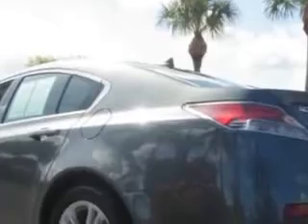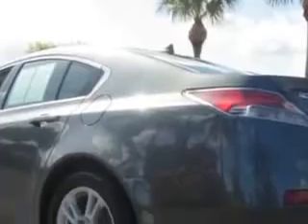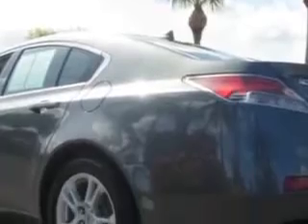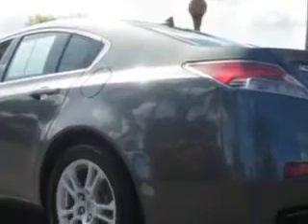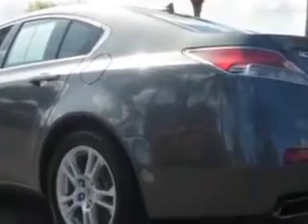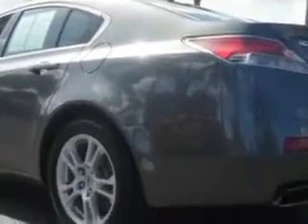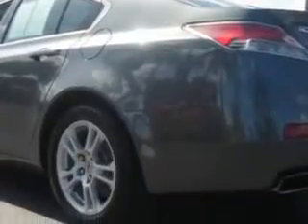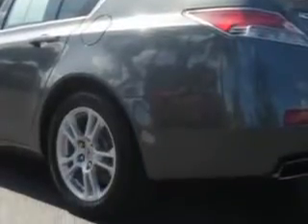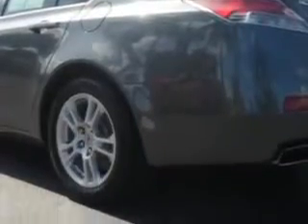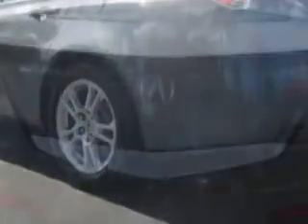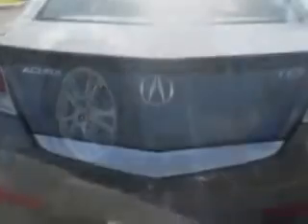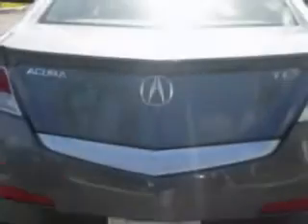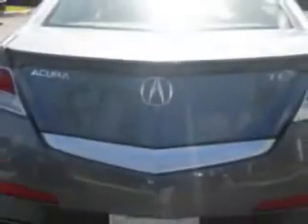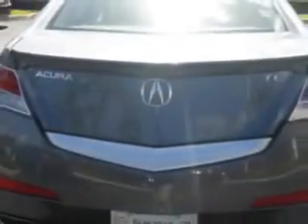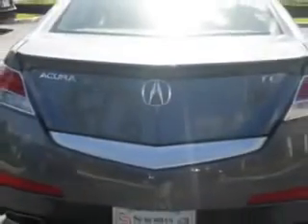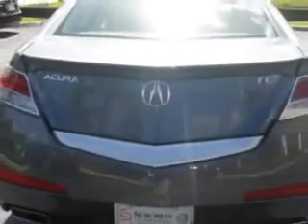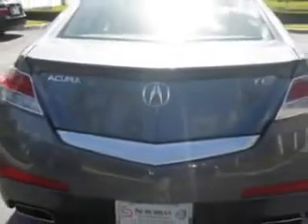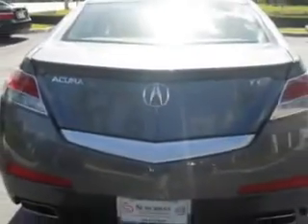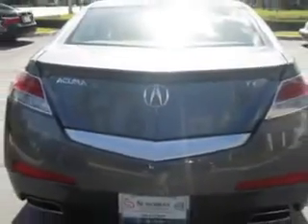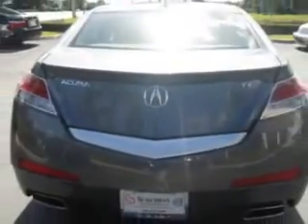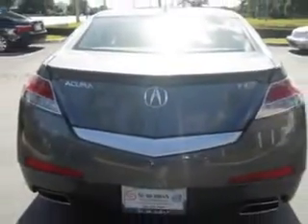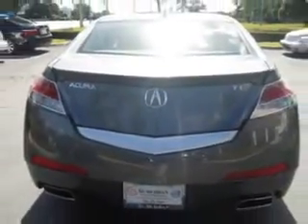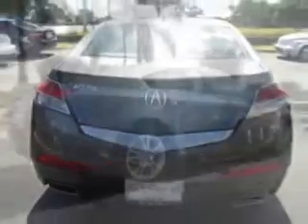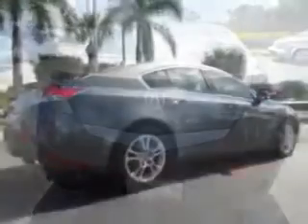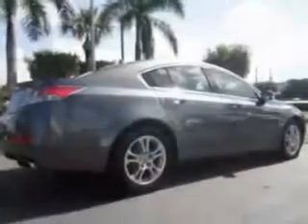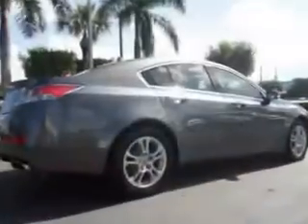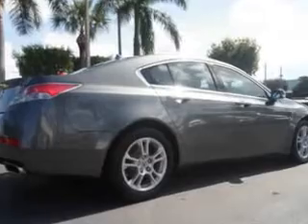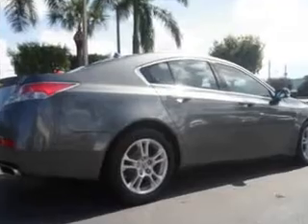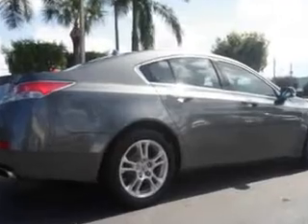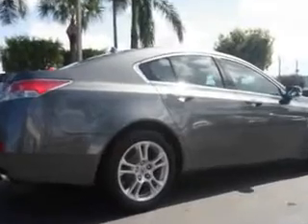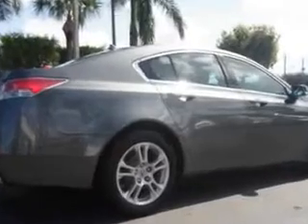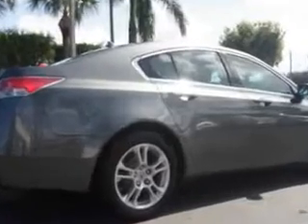And much more. Enjoy the drive and have peace of mind in this 2011 Acura TL. See us at Suburban Volvo Palm Beach today.